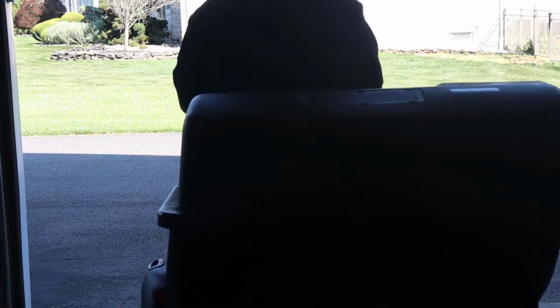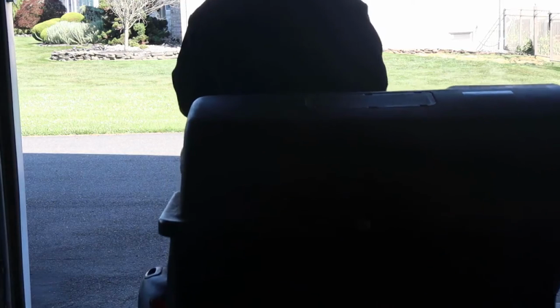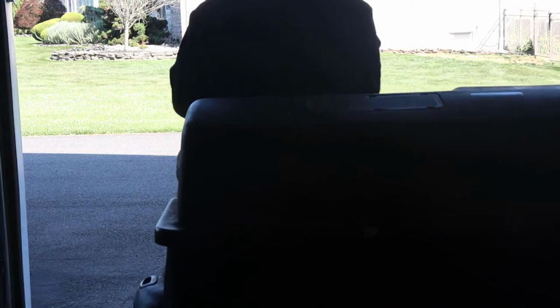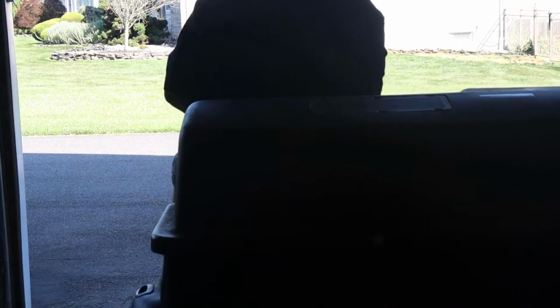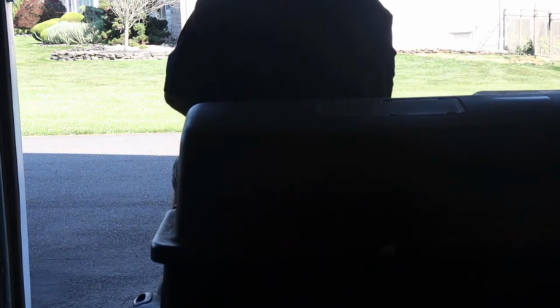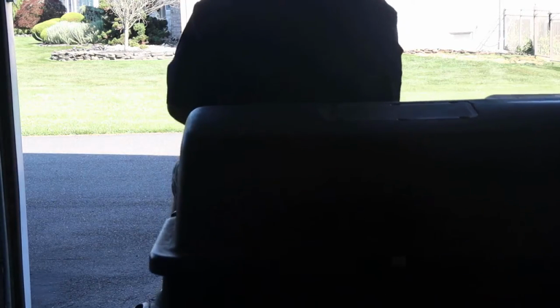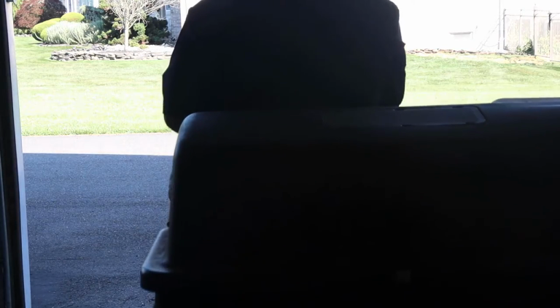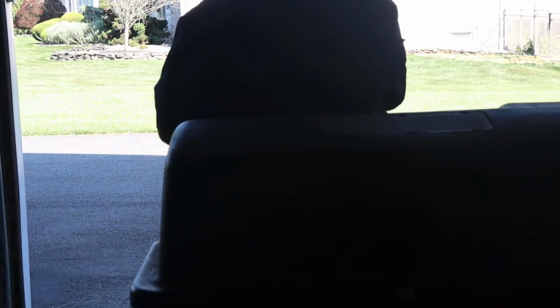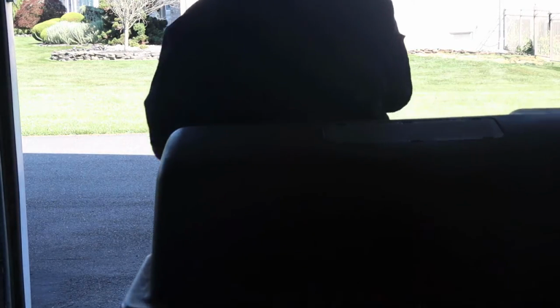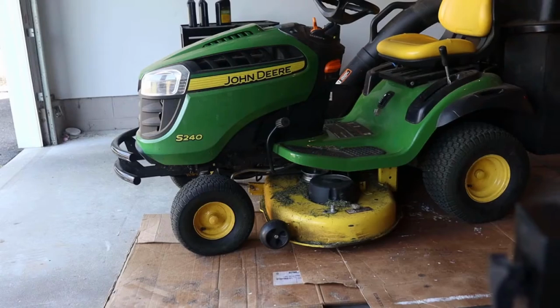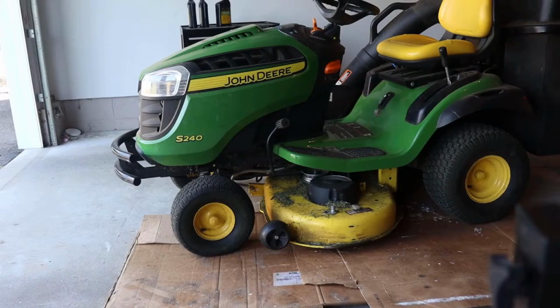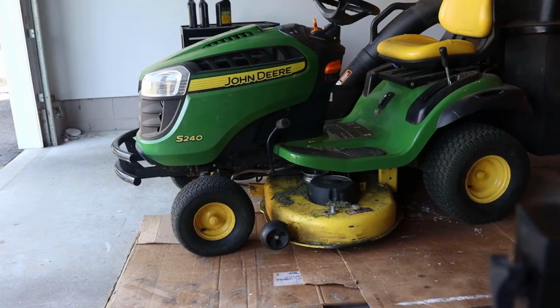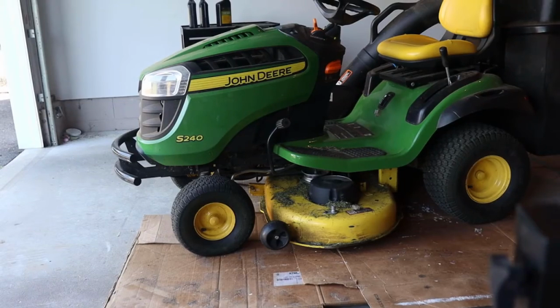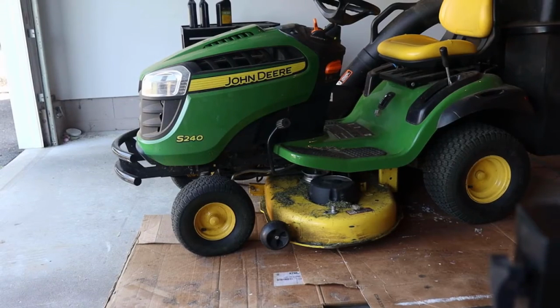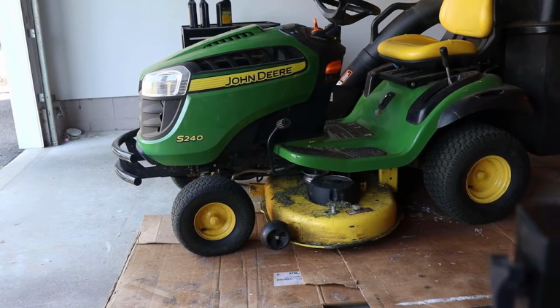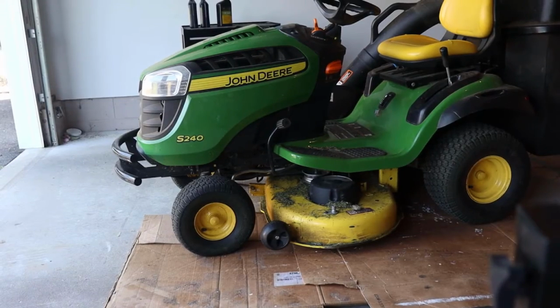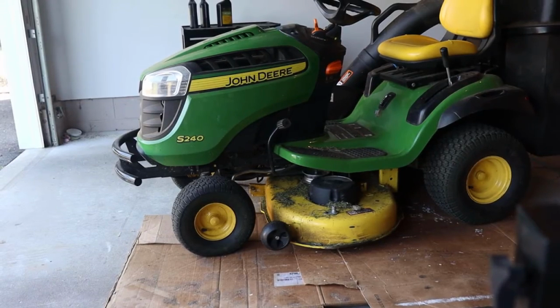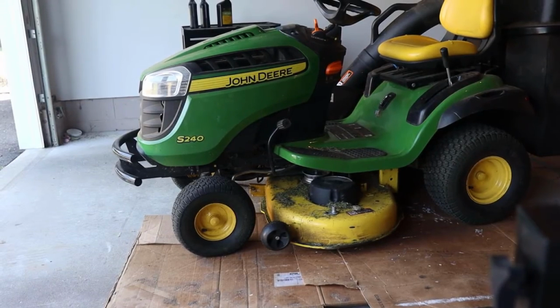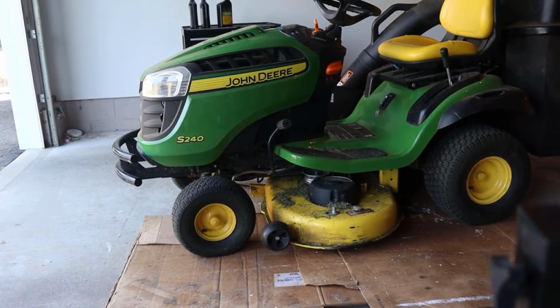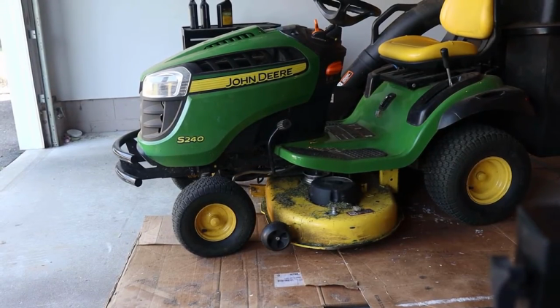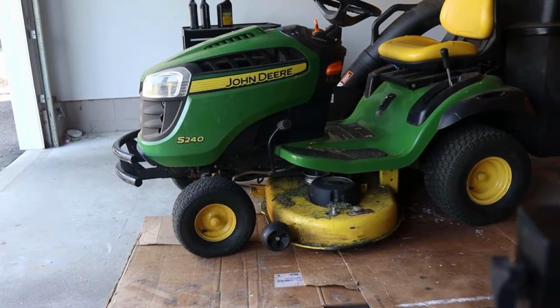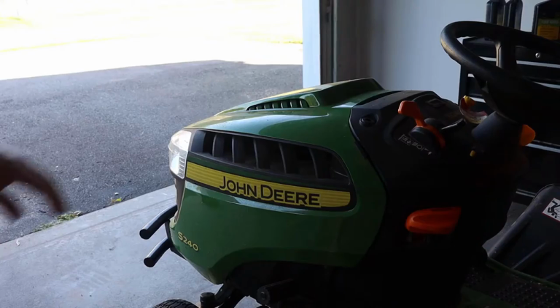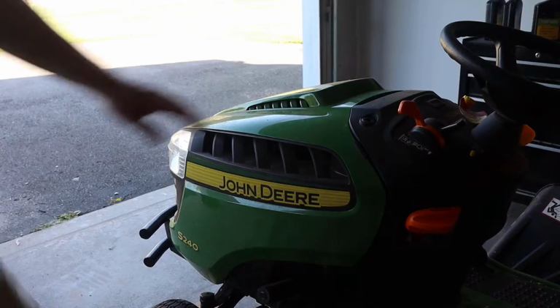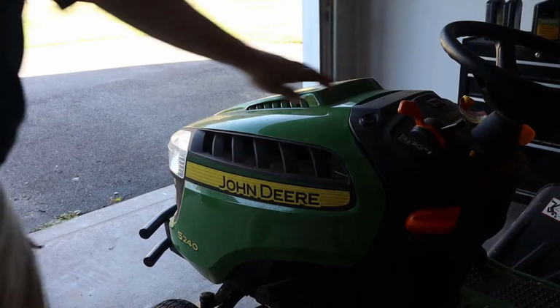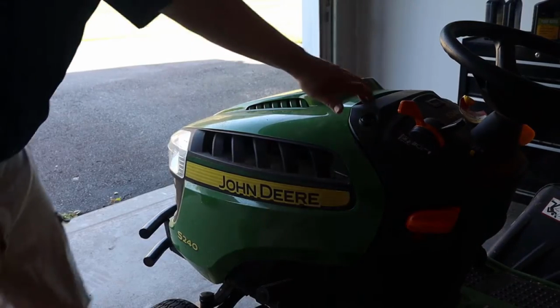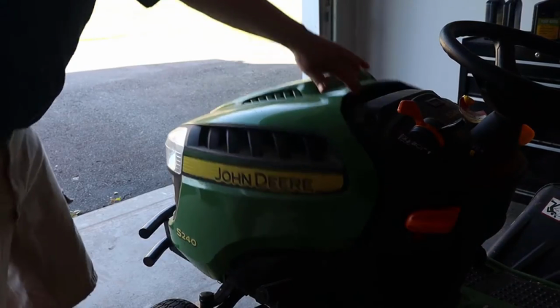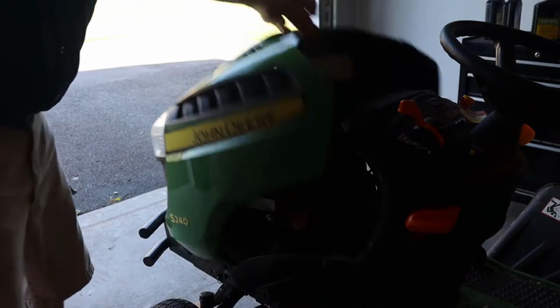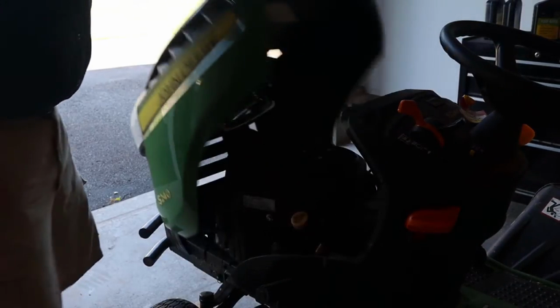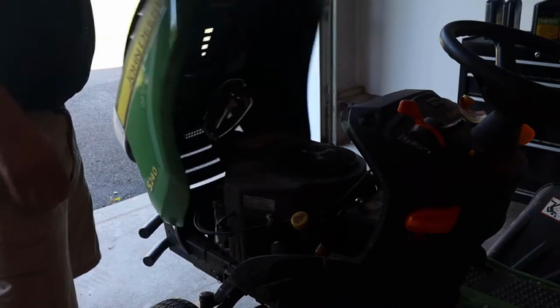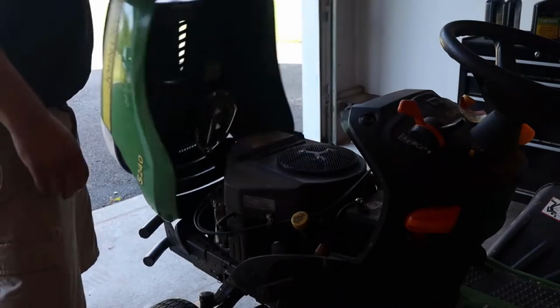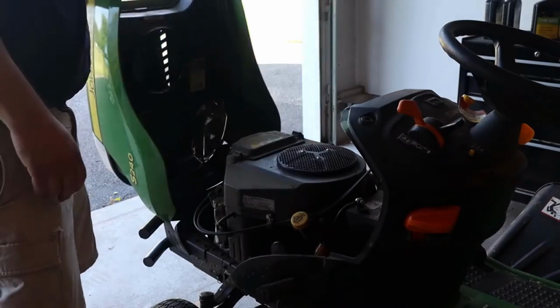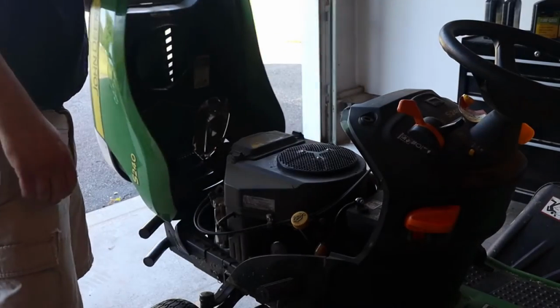I pull it in the garage directly over the cardboard, and we're ready to go. Let's pop the hood and get started.